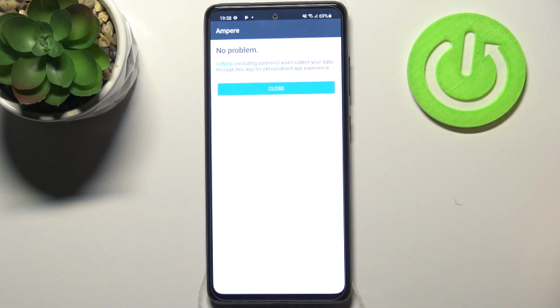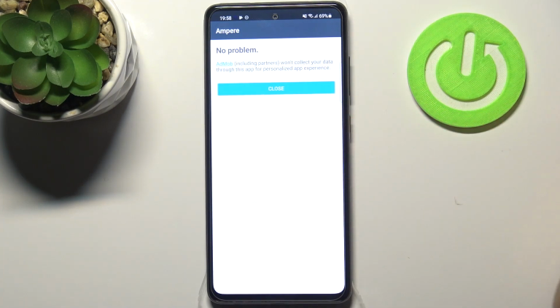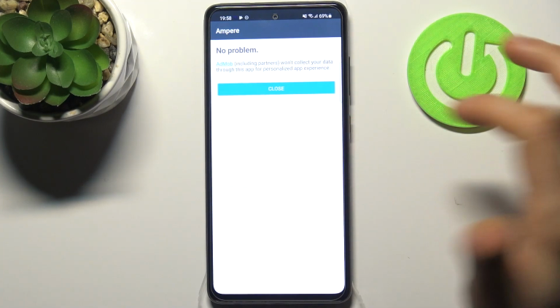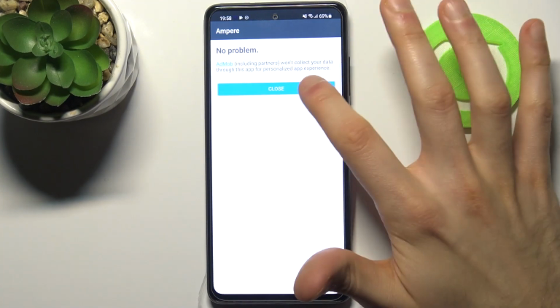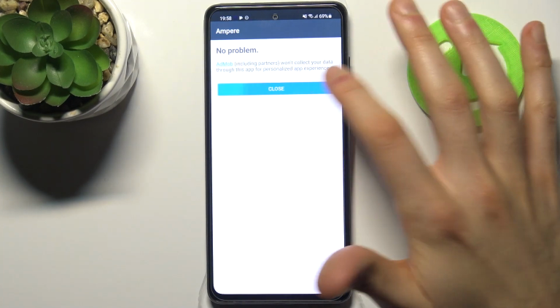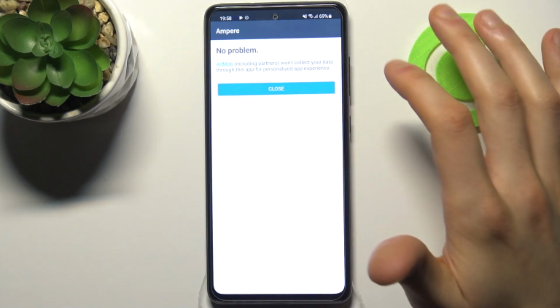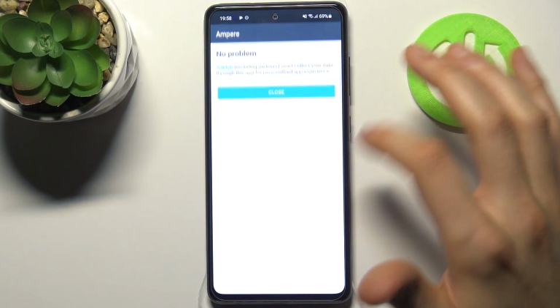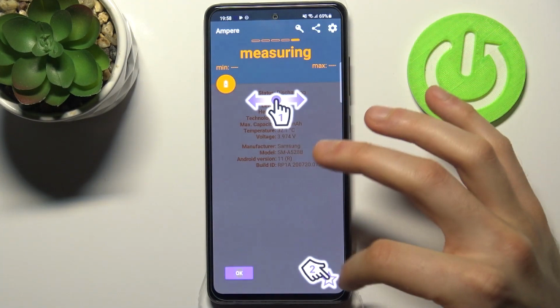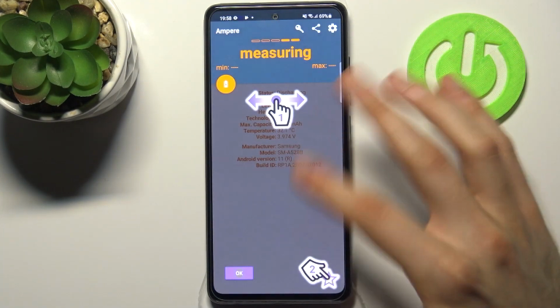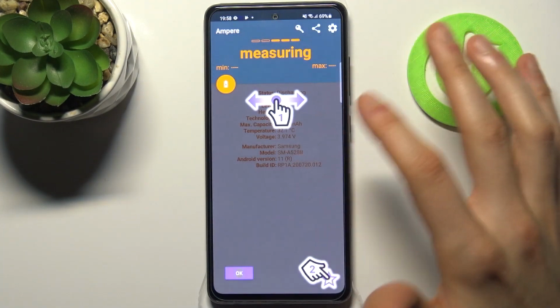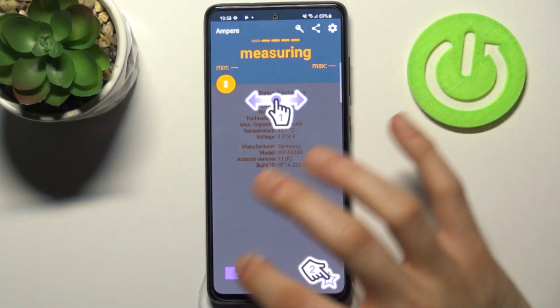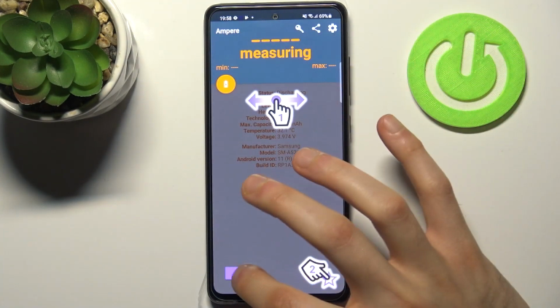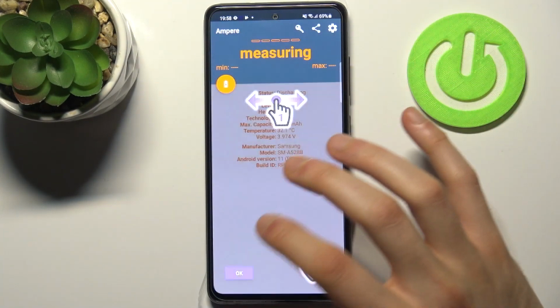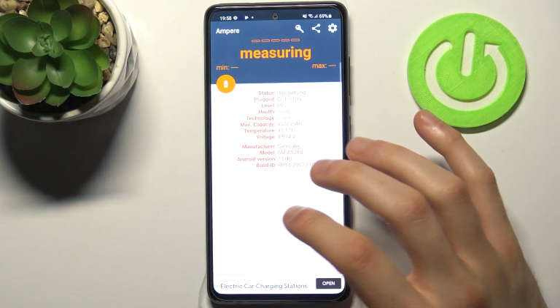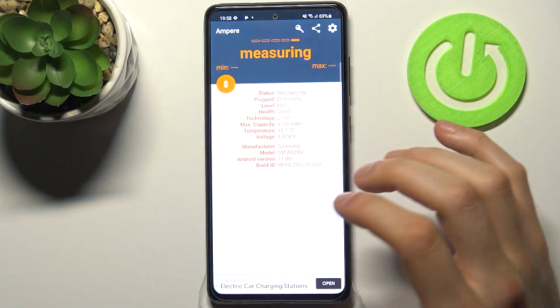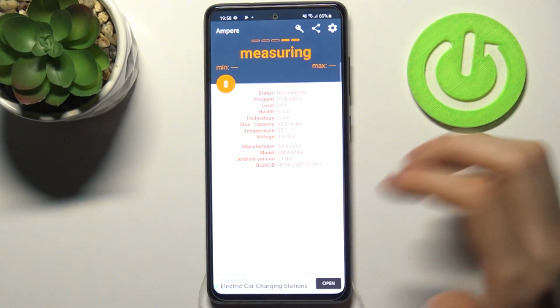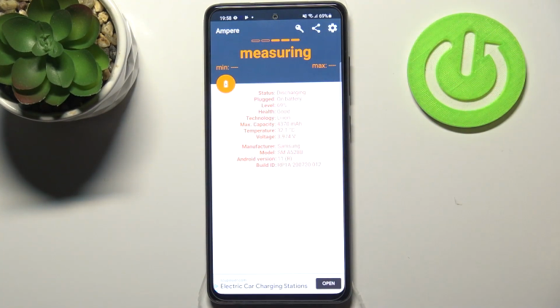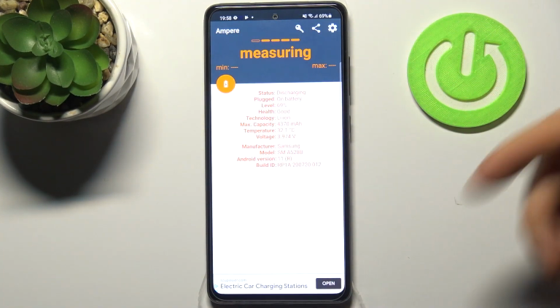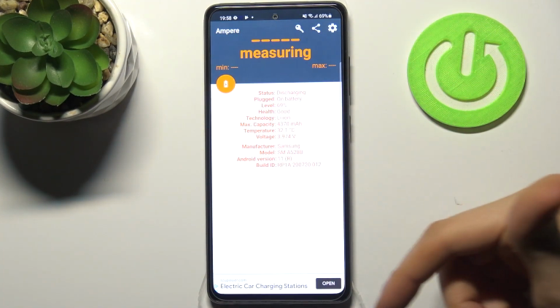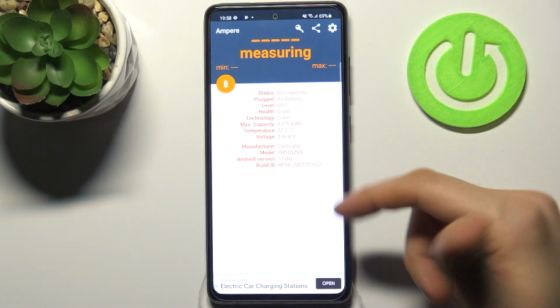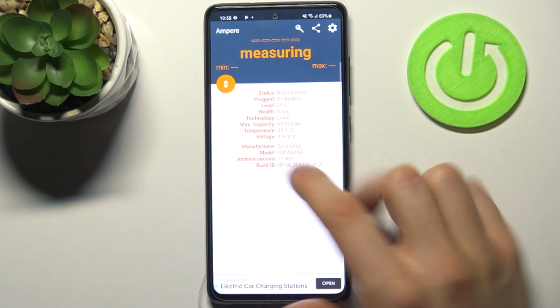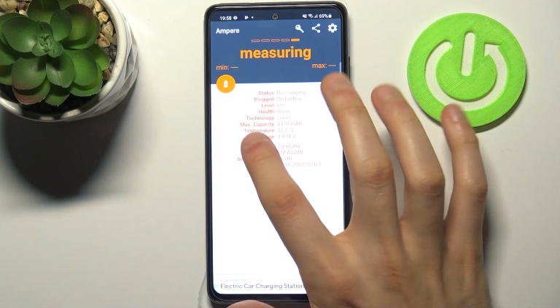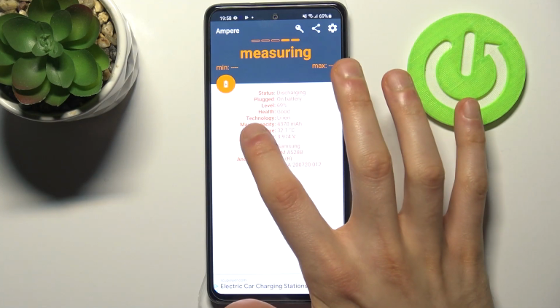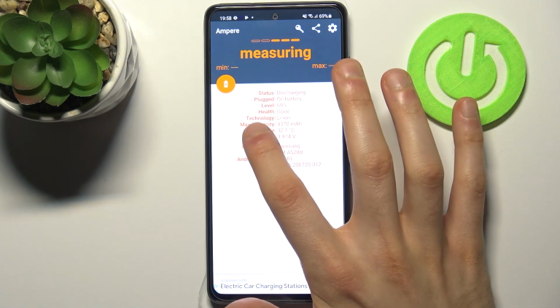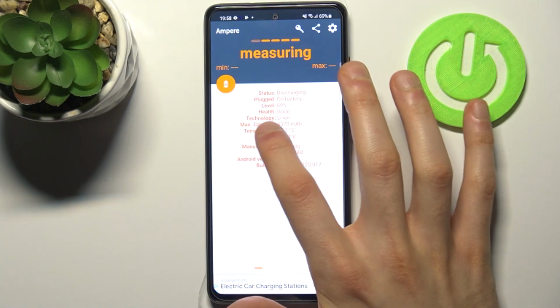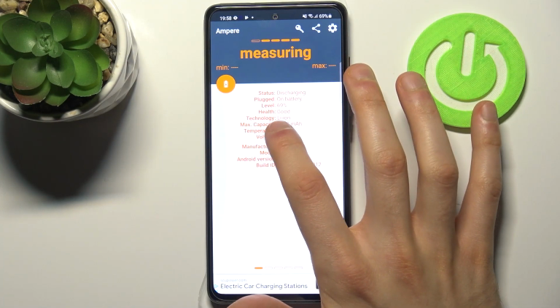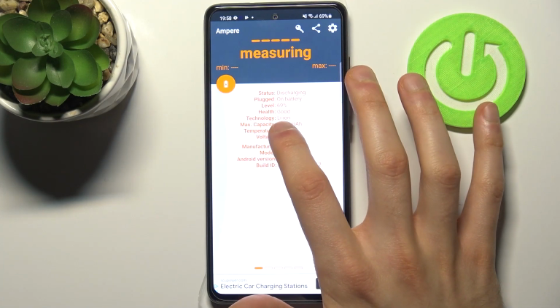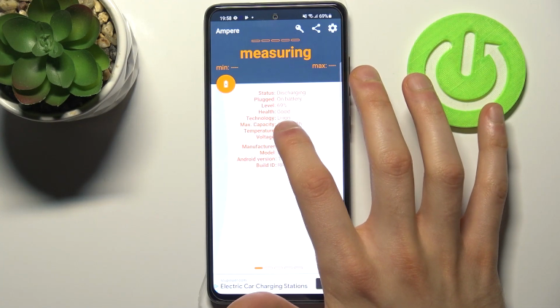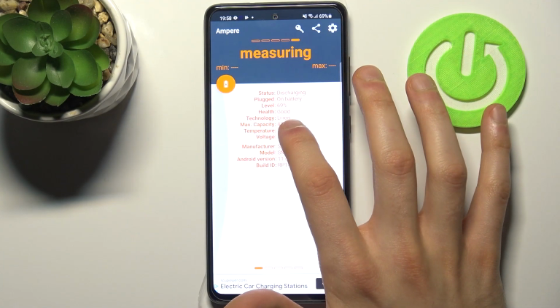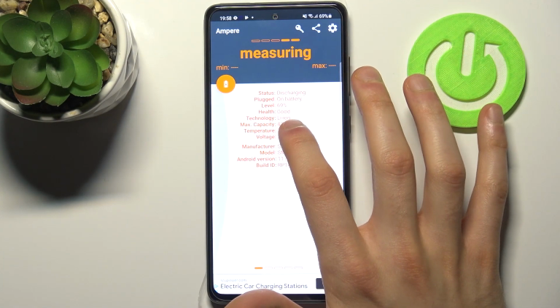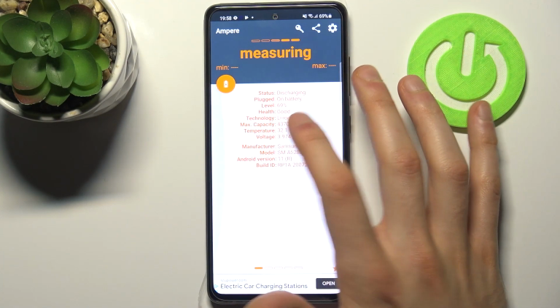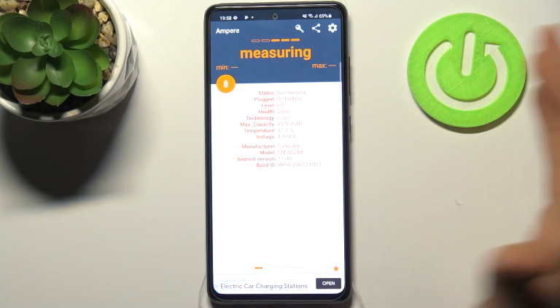Then you have to open it, tap 'No Thanks,' close, and here you can see your battery health.